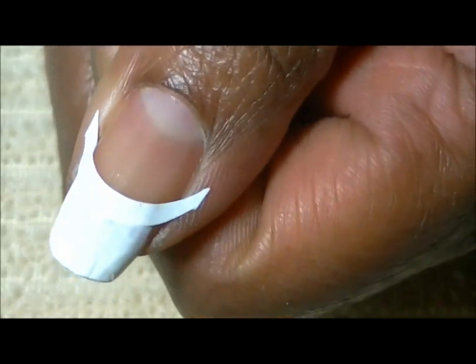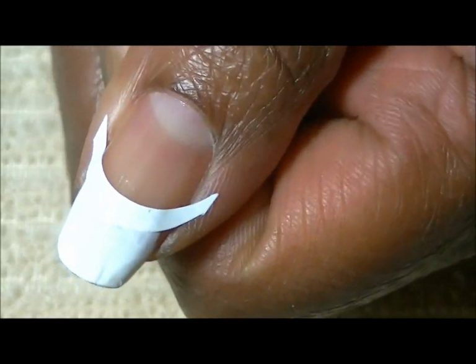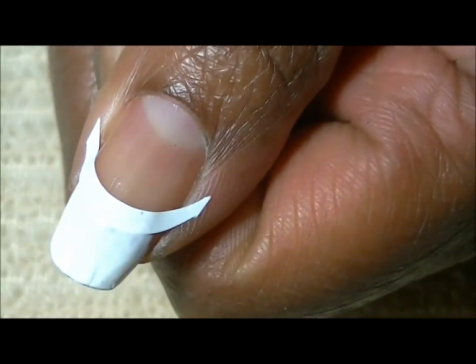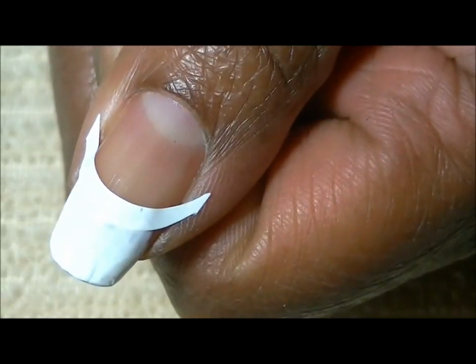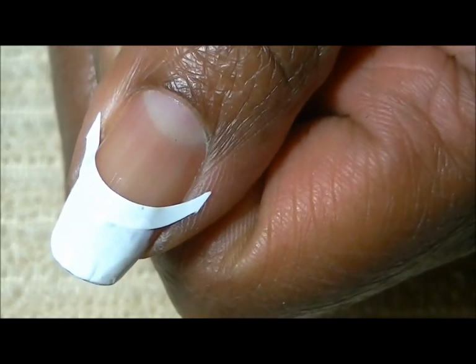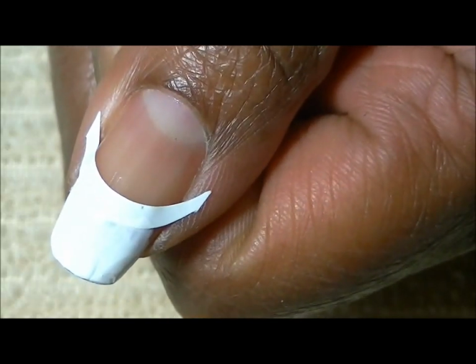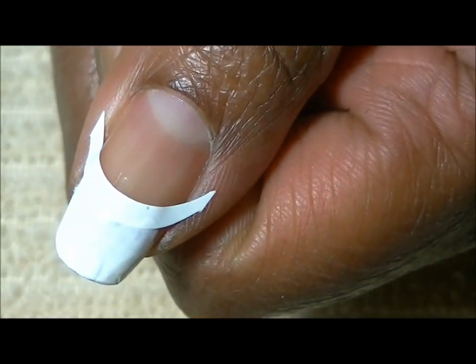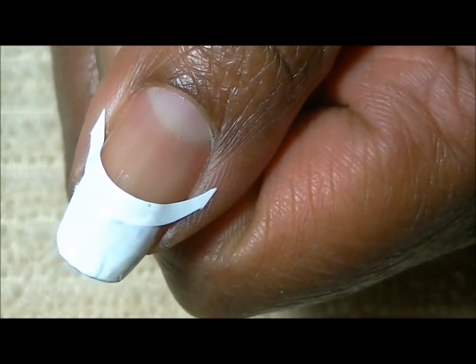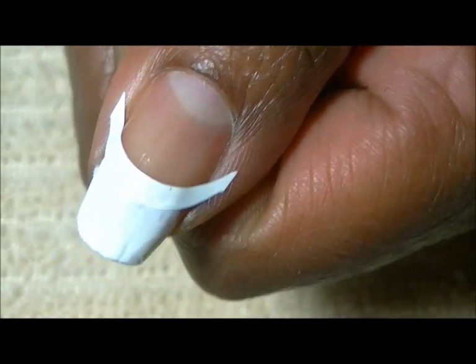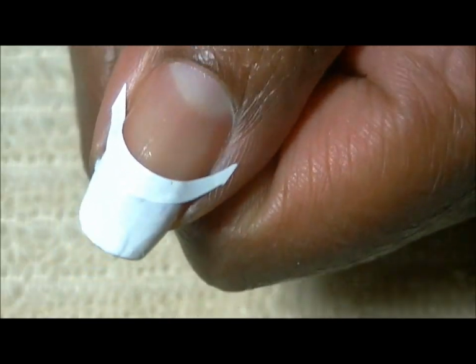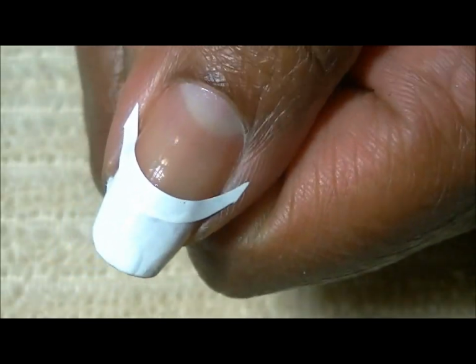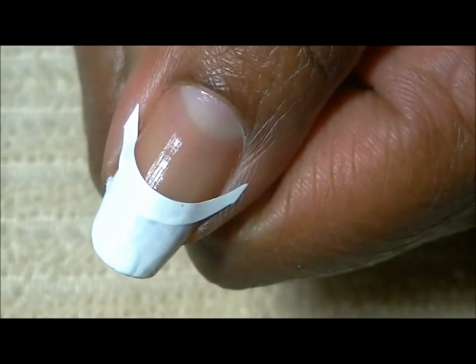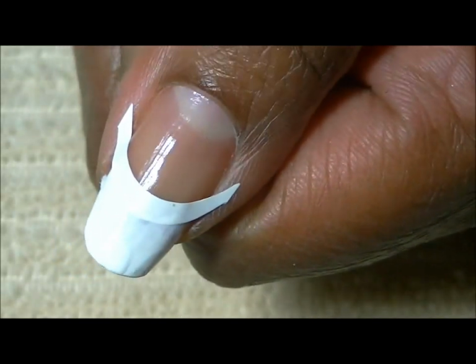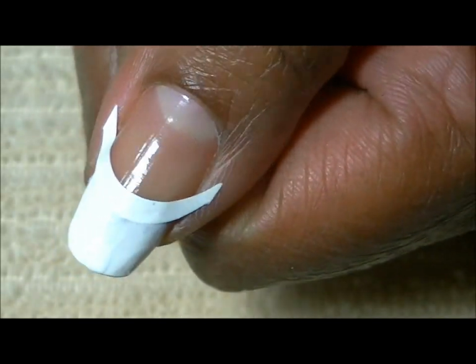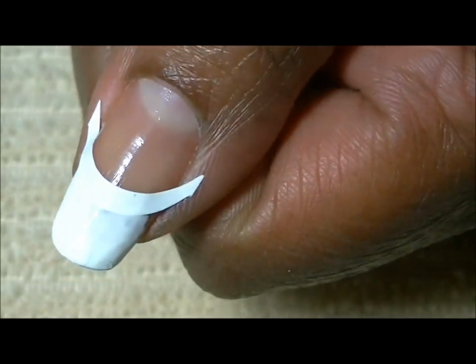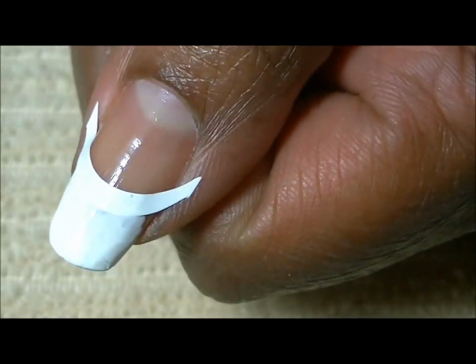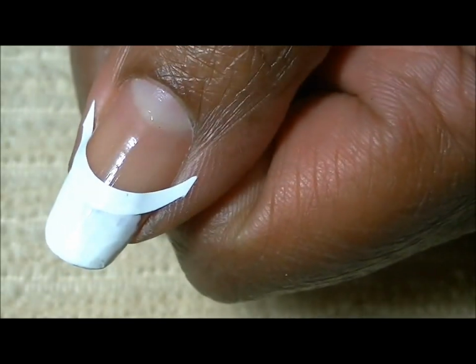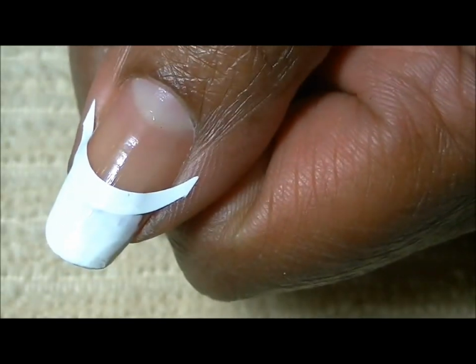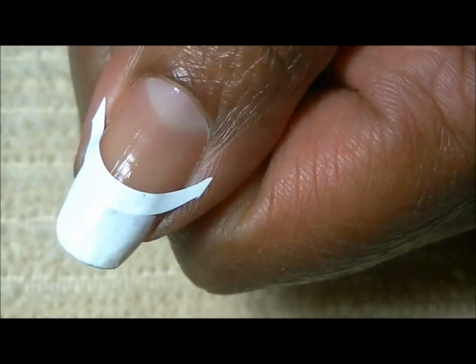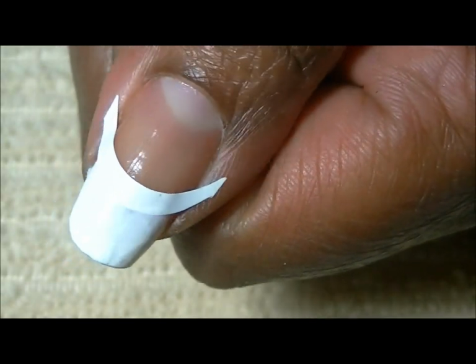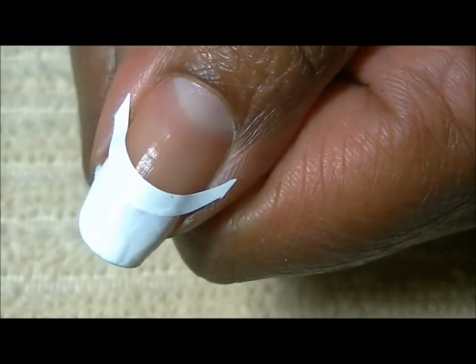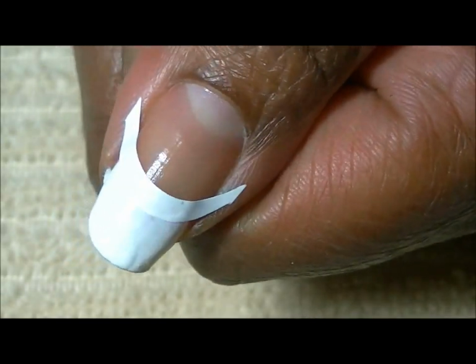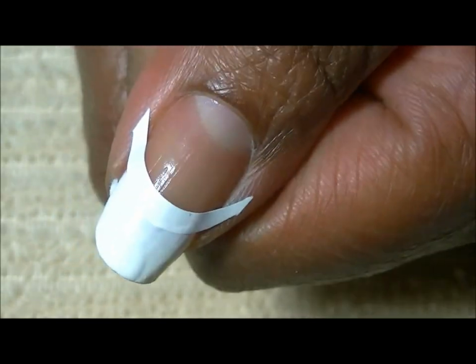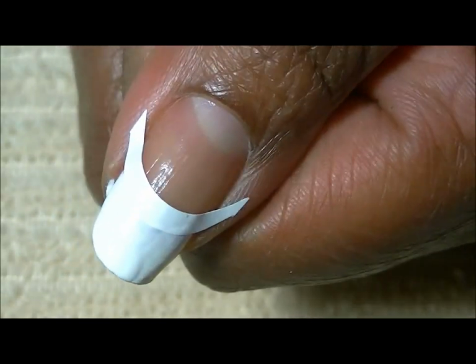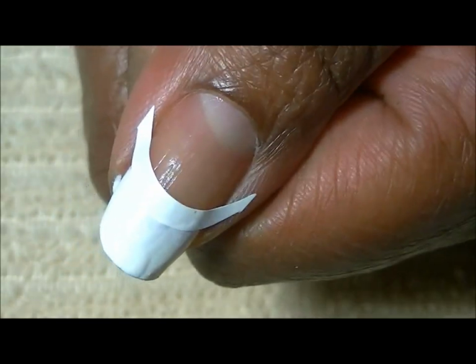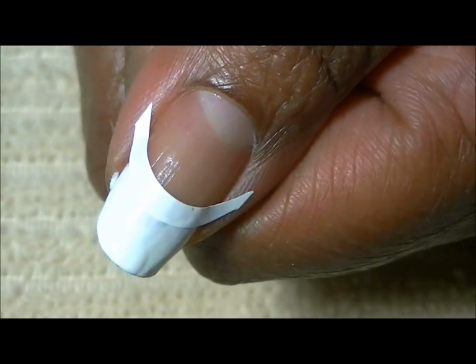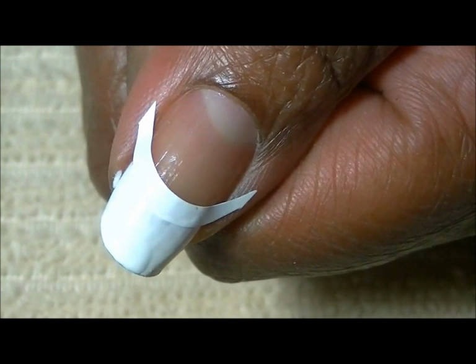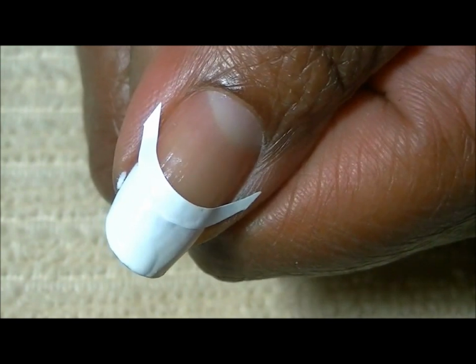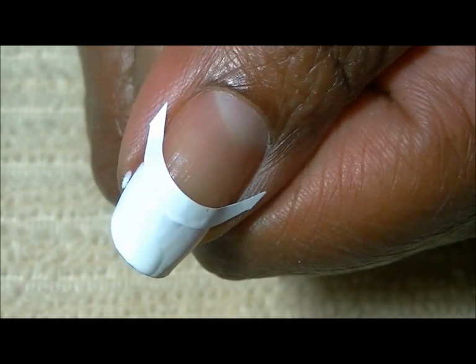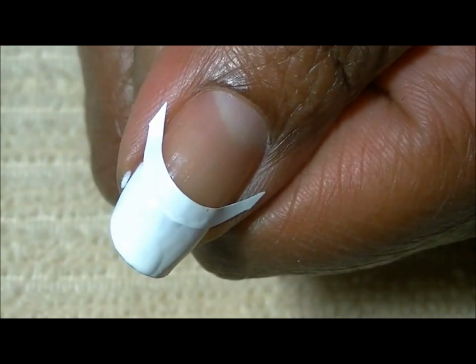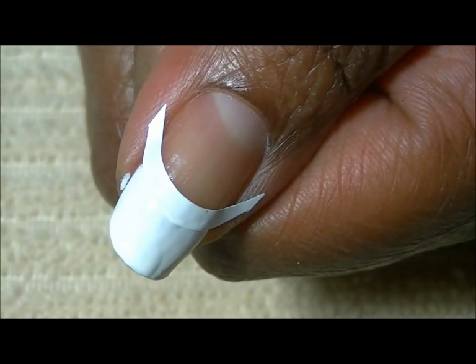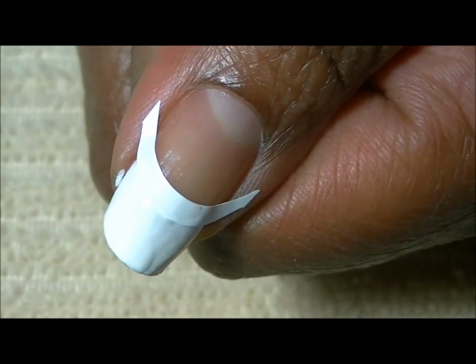I'm going to let this dry and do a second coat, and I will be right back.